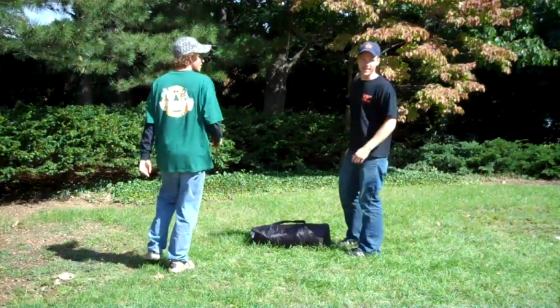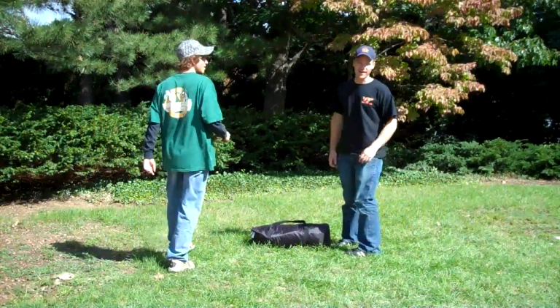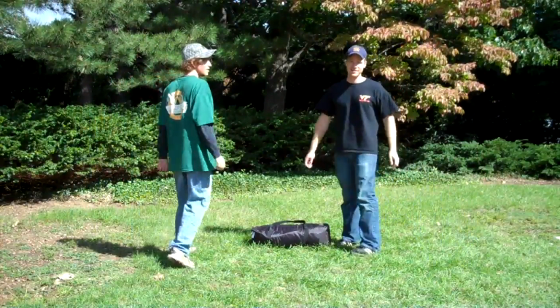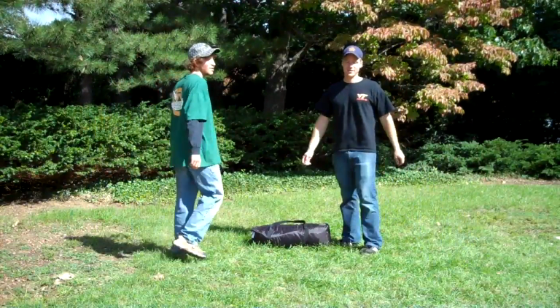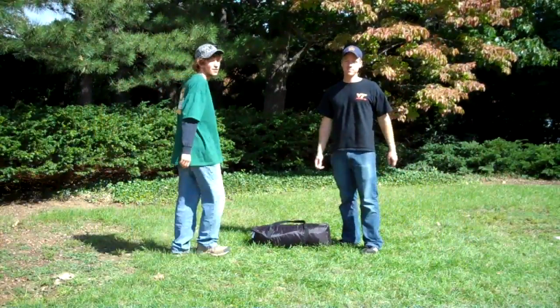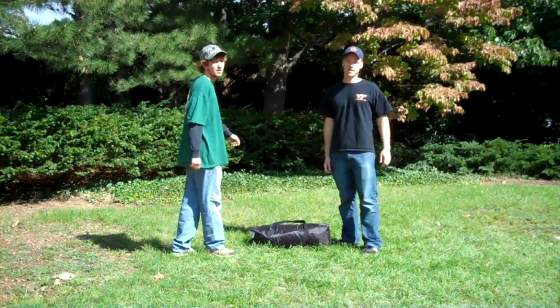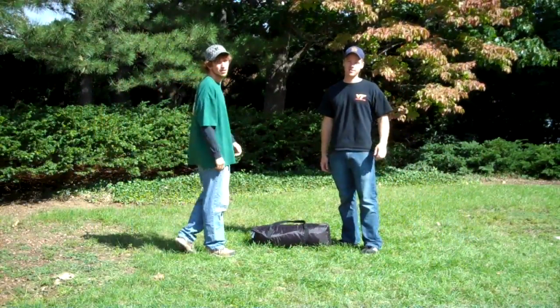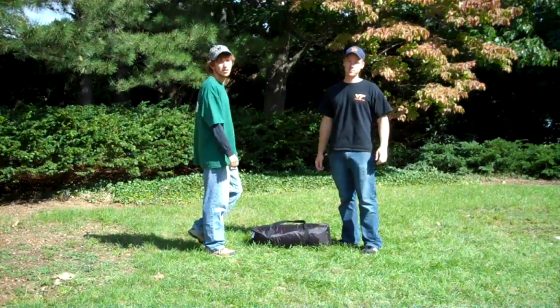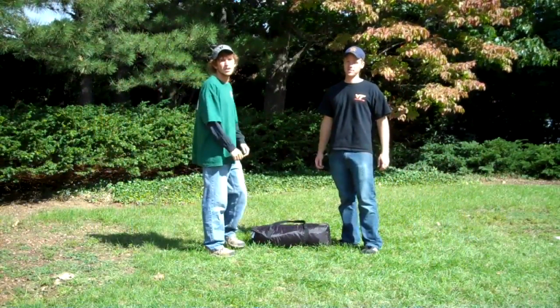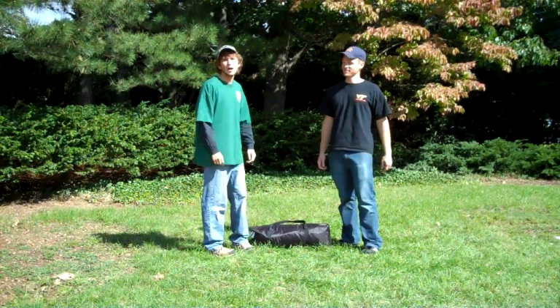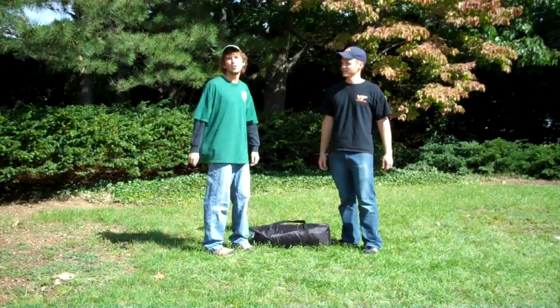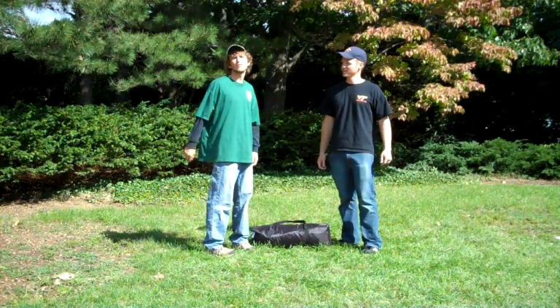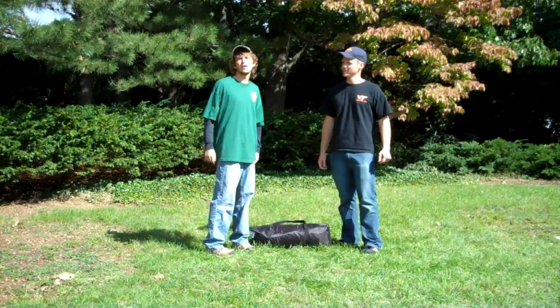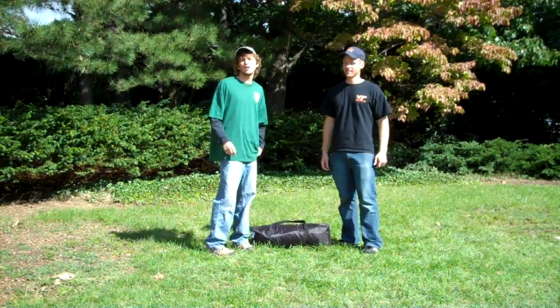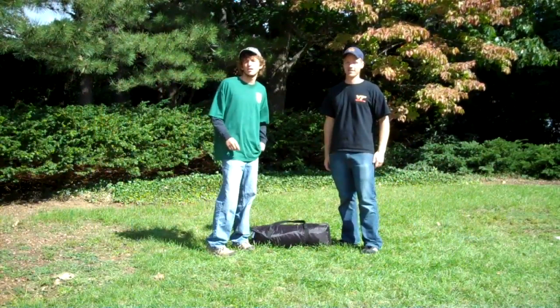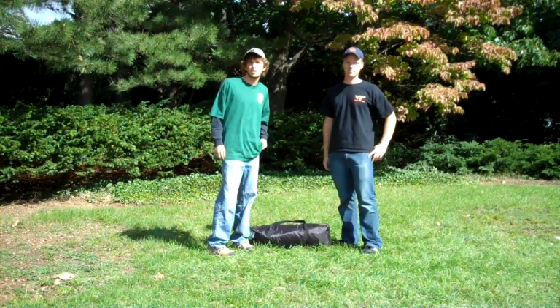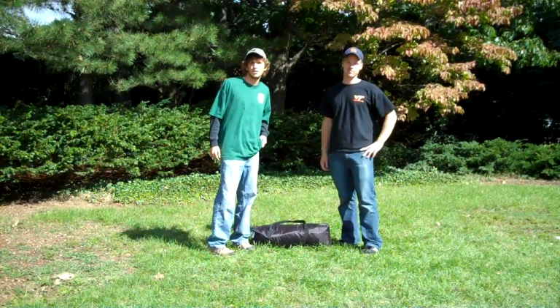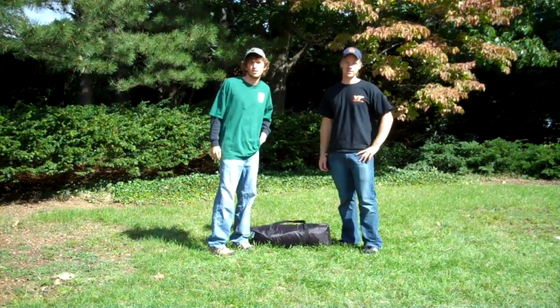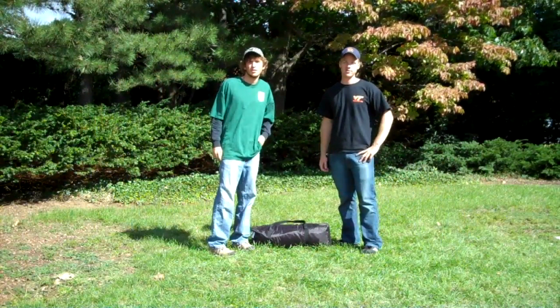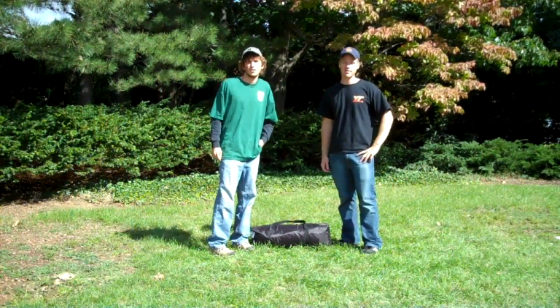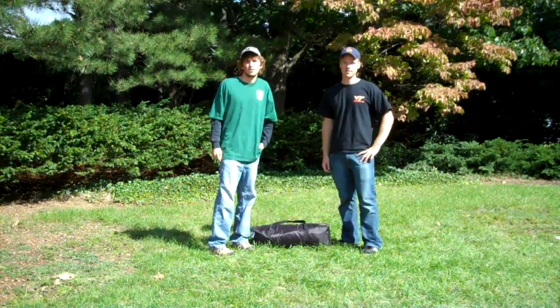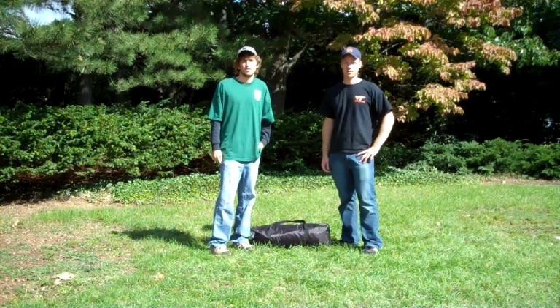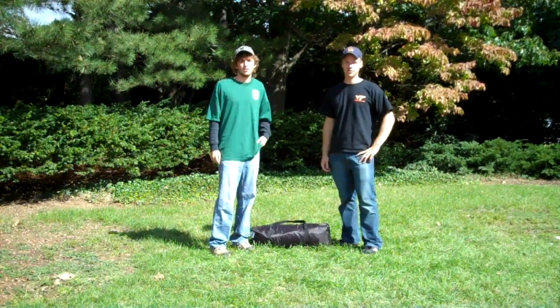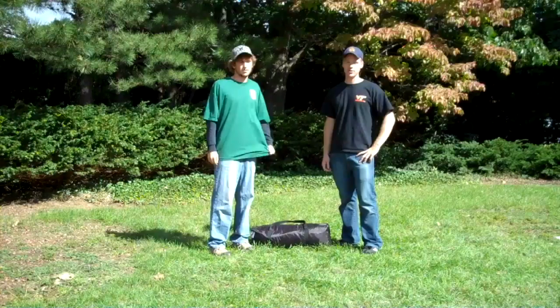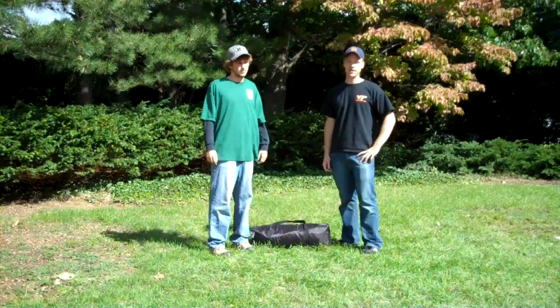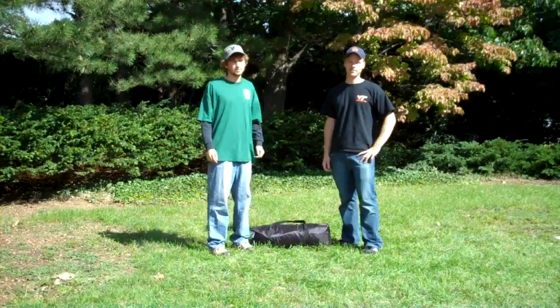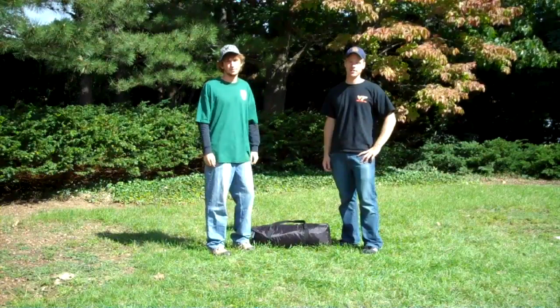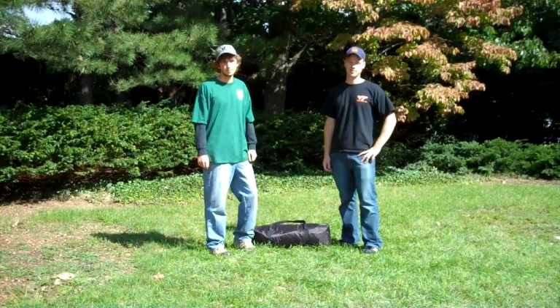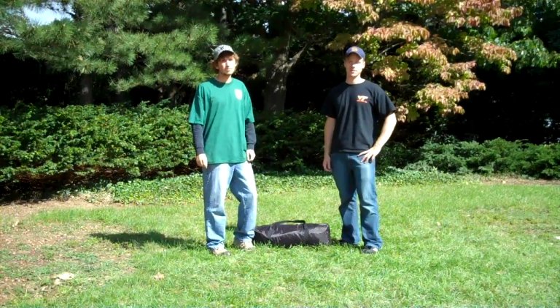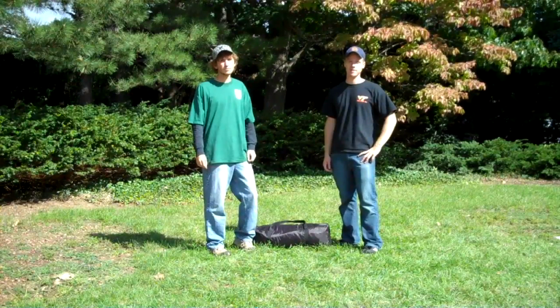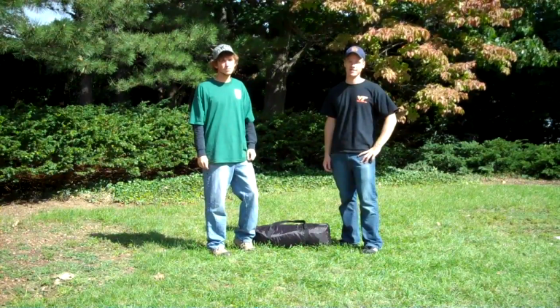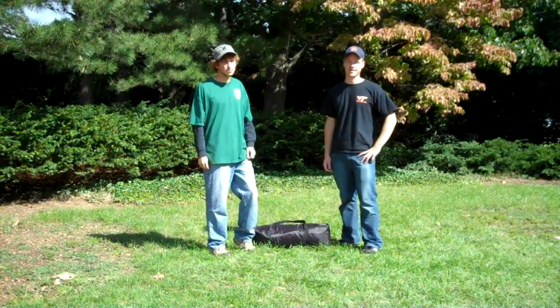How are you doing? I'm Ken Komisch. I'm Brandon Fair. We're from VentureOut, and we're going to show you how to set up a six-man tent.